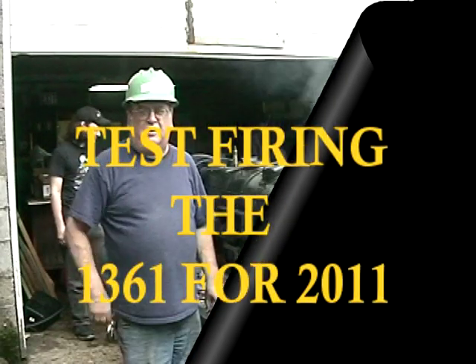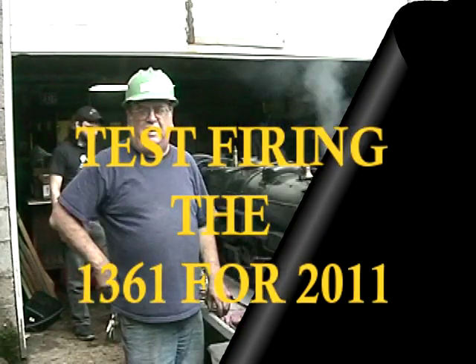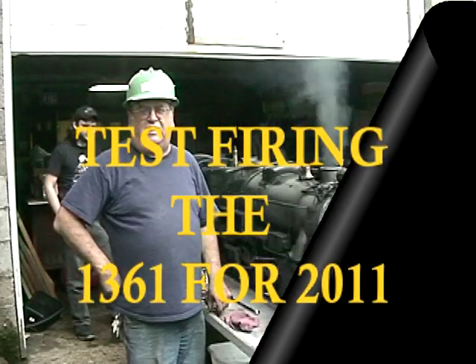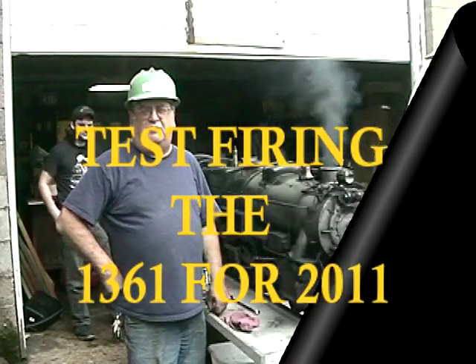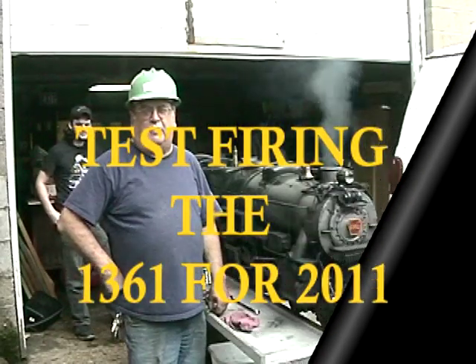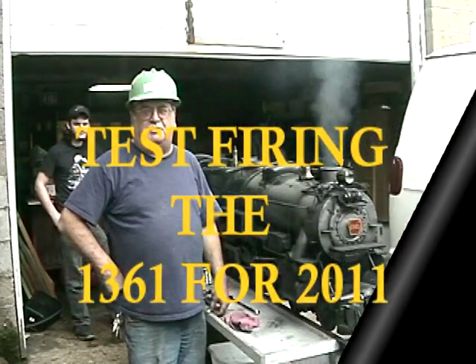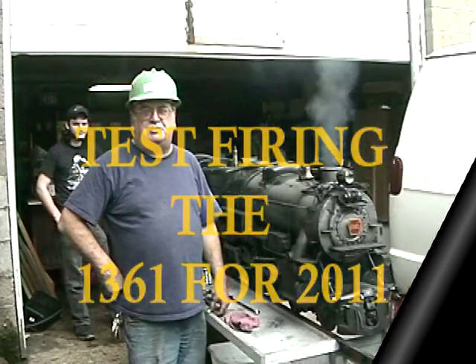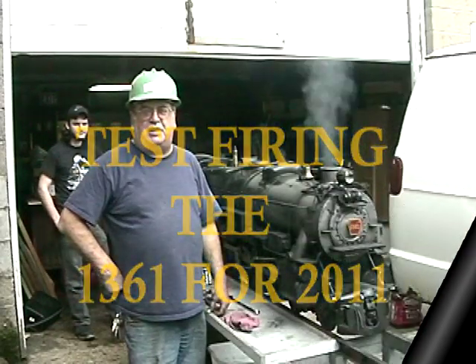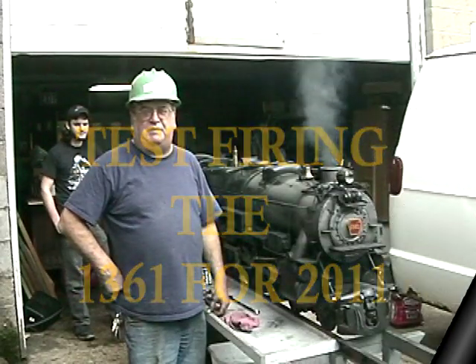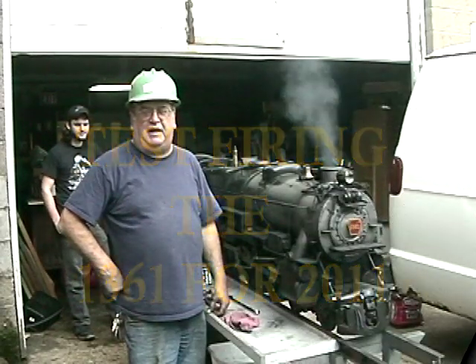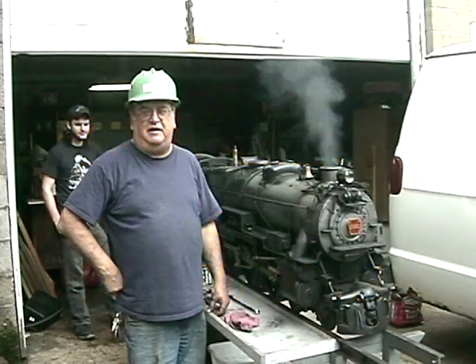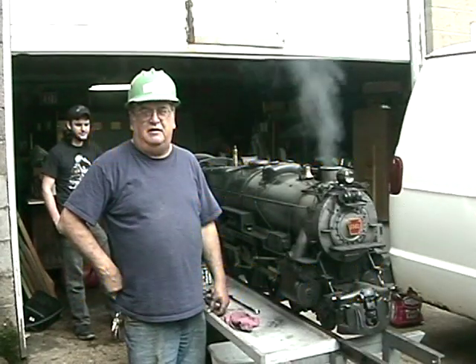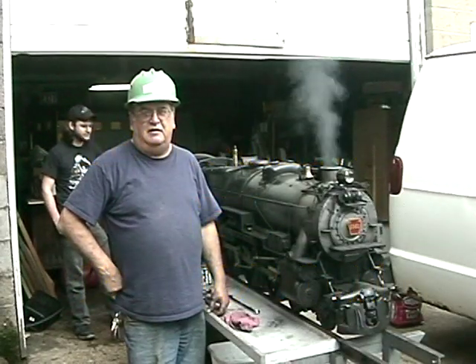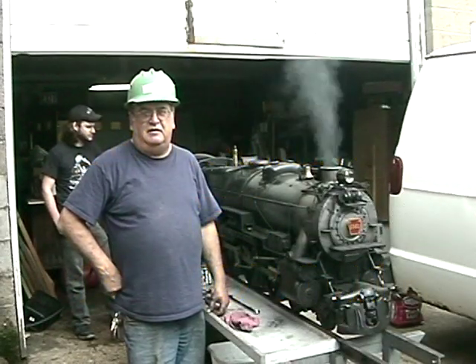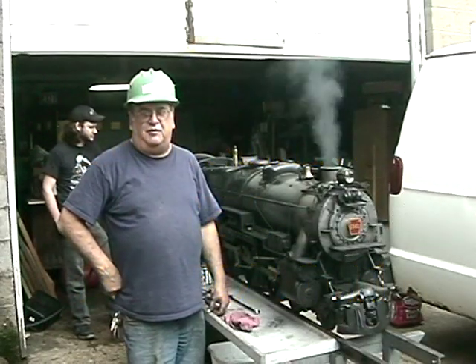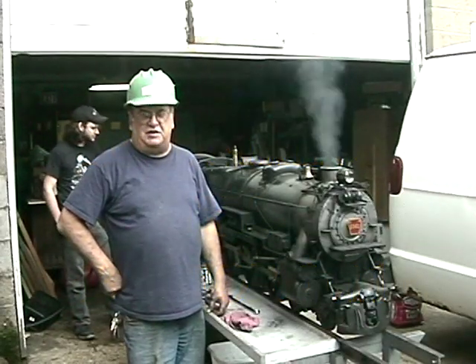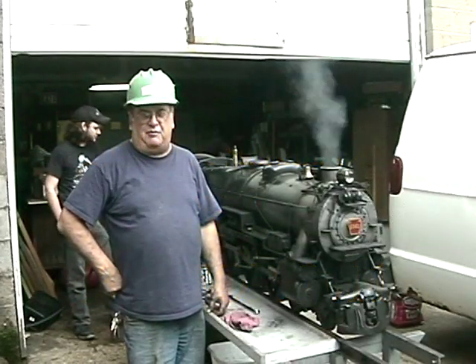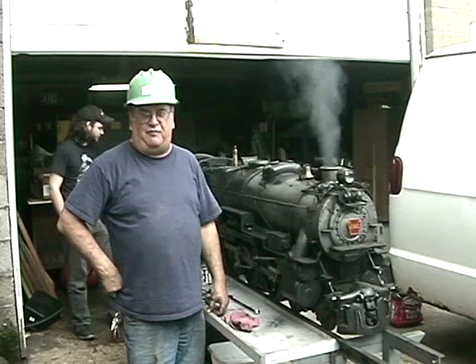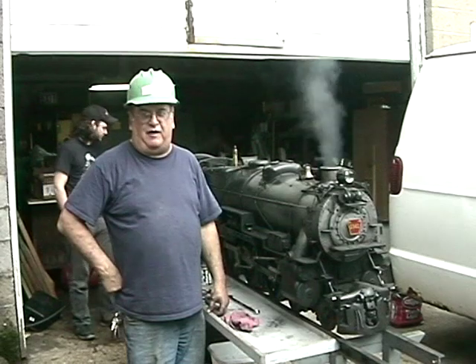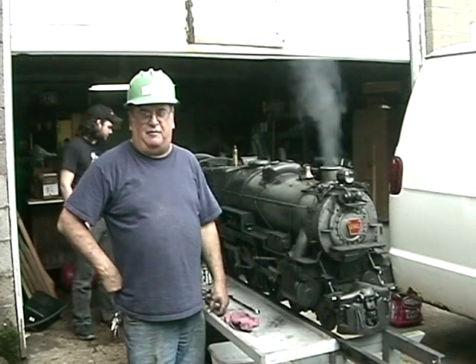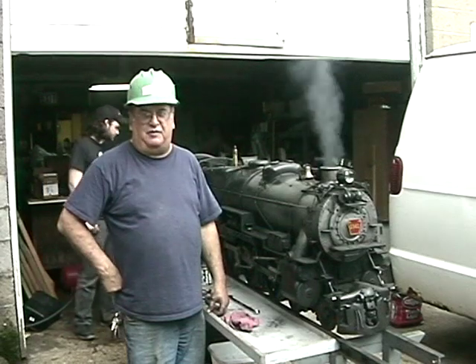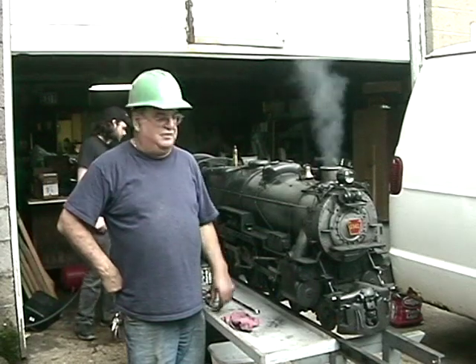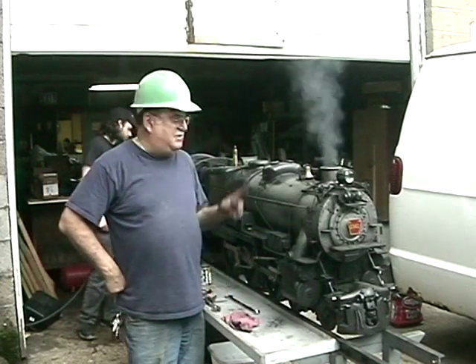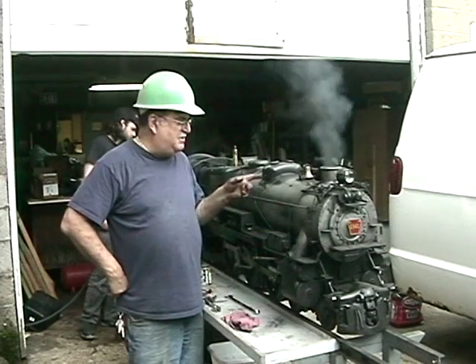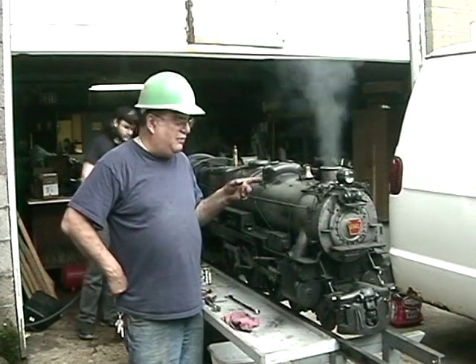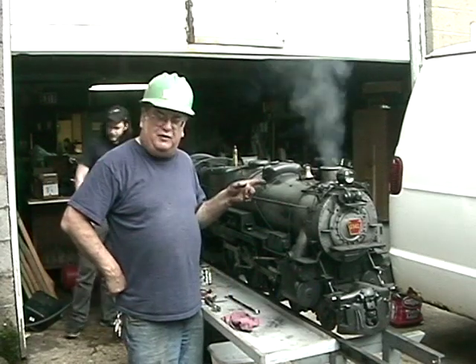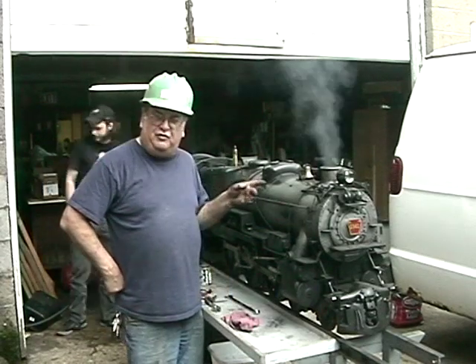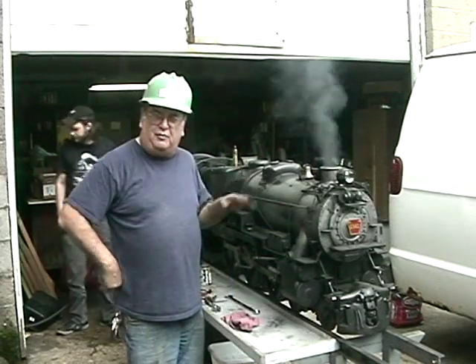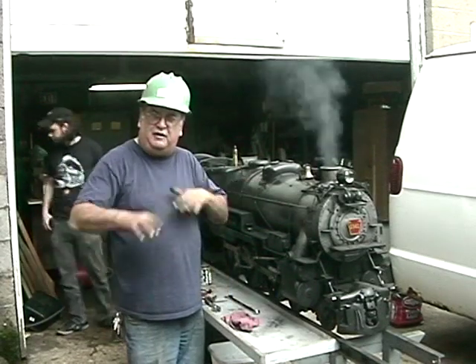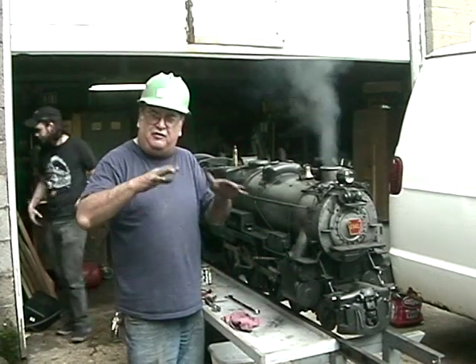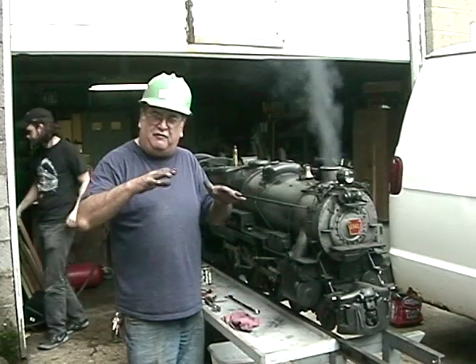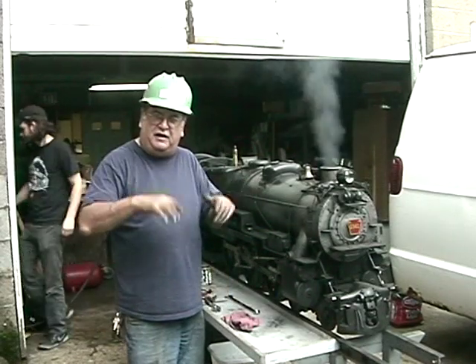We're here at the new shop today. First time we're going to fire up the 1361 for this year. We're going to test everything.